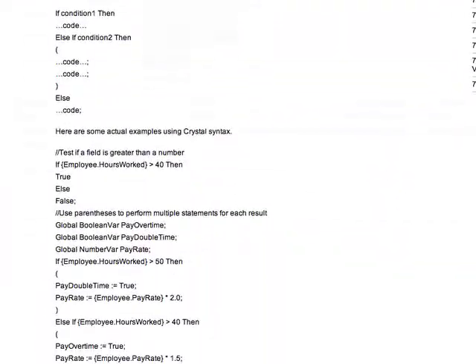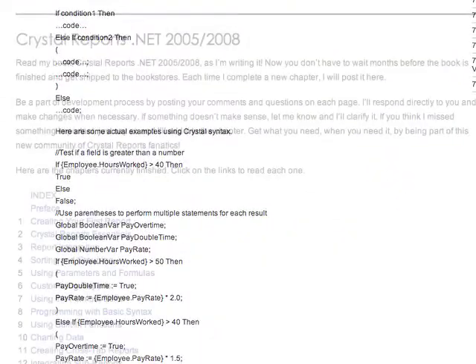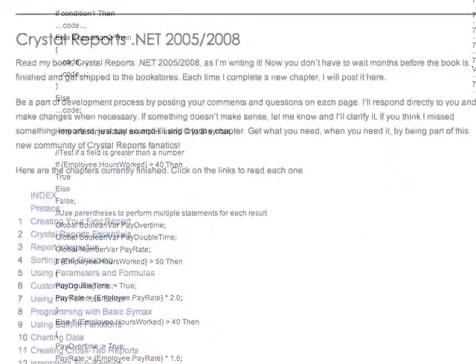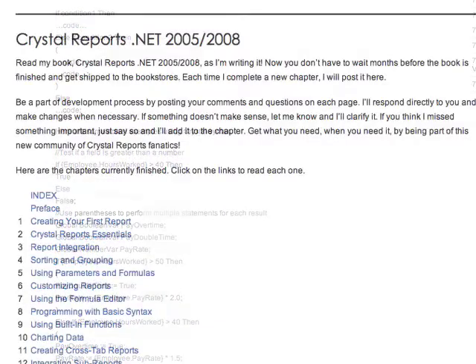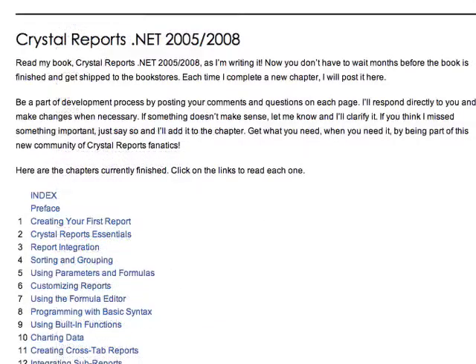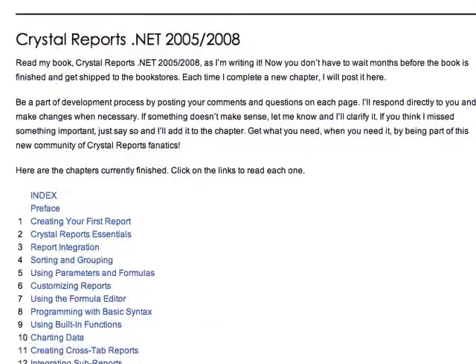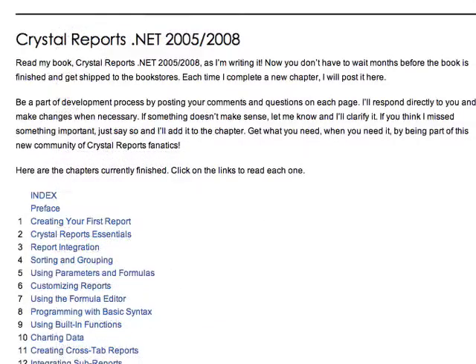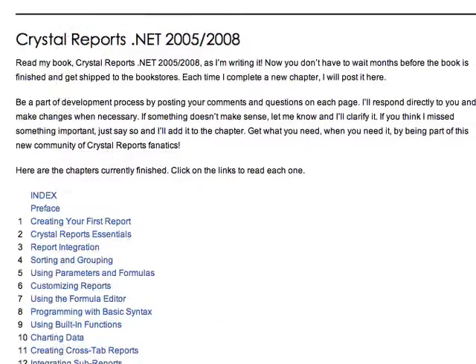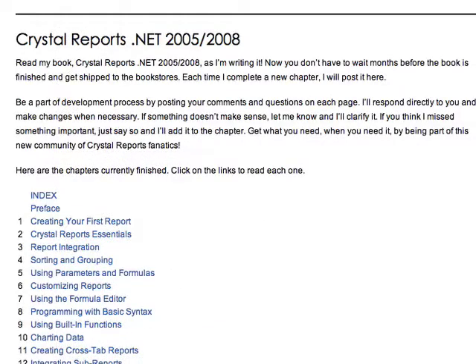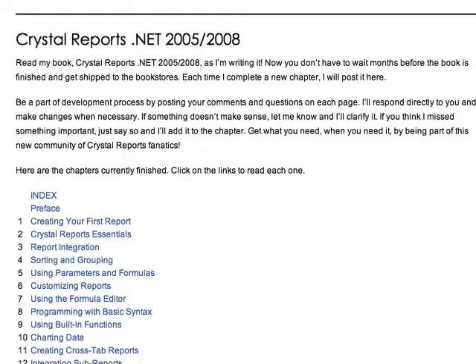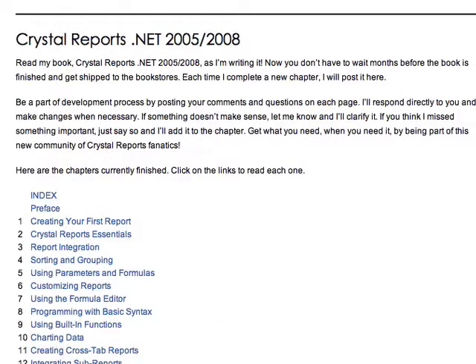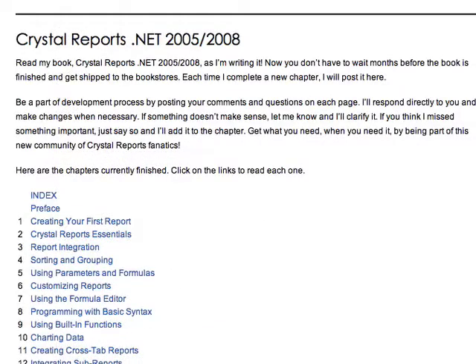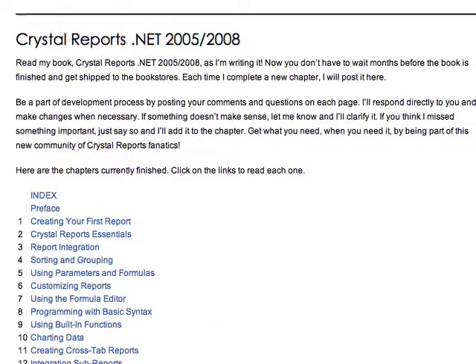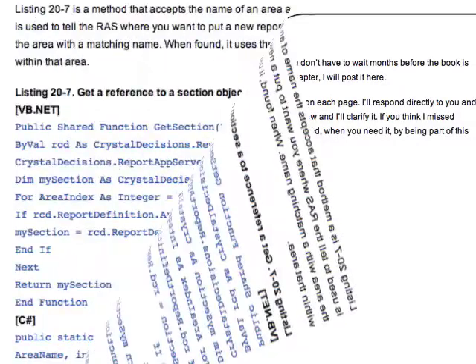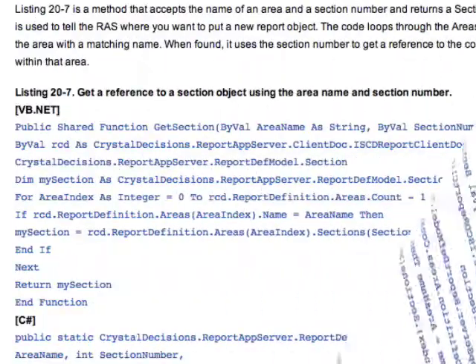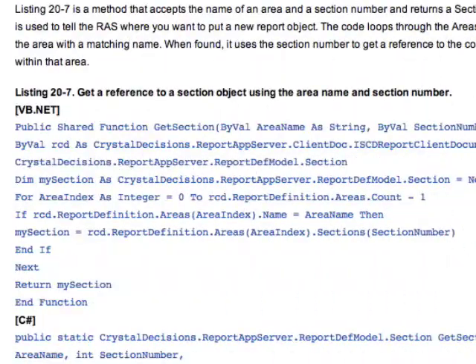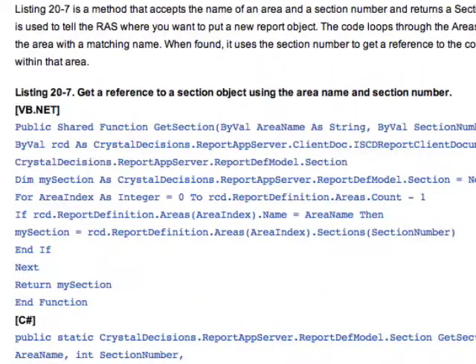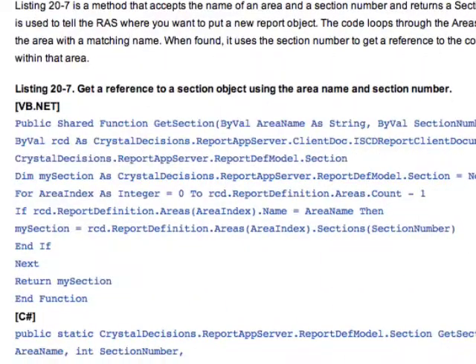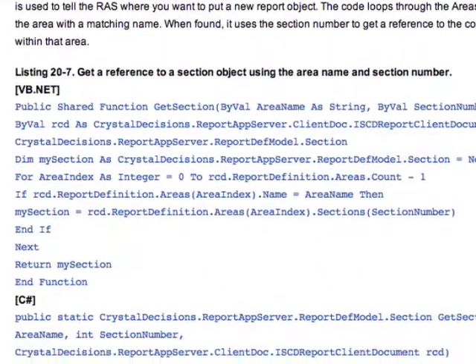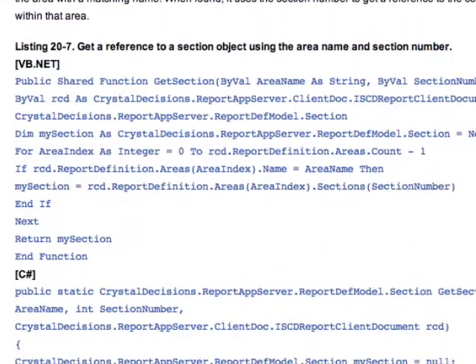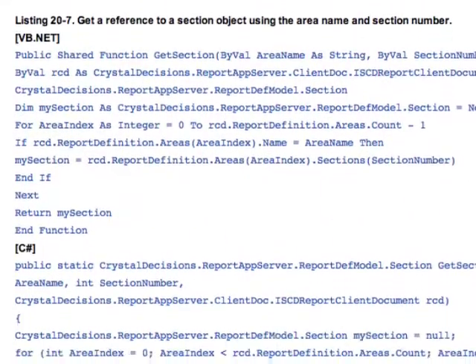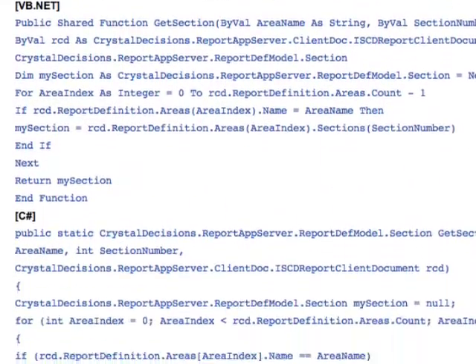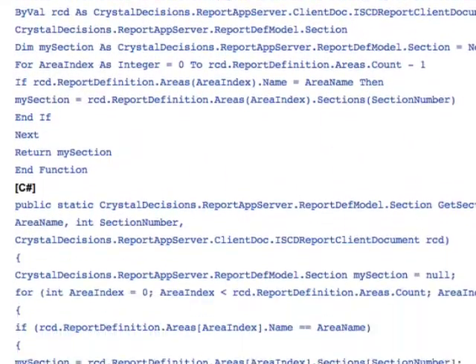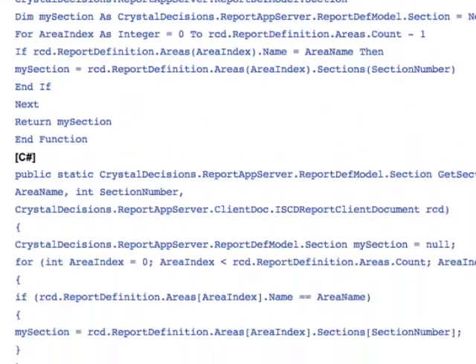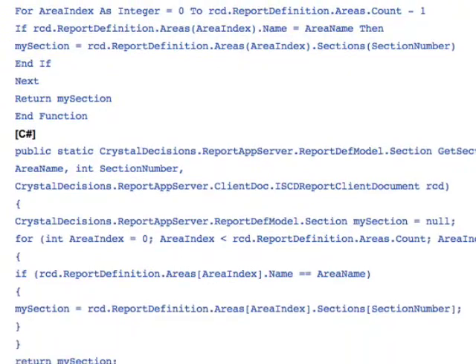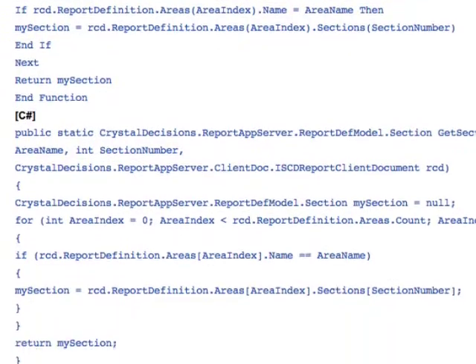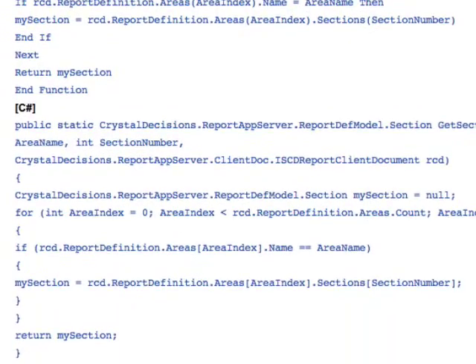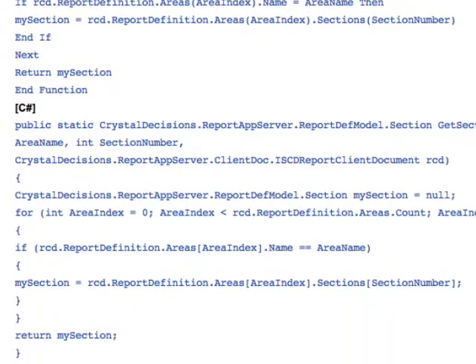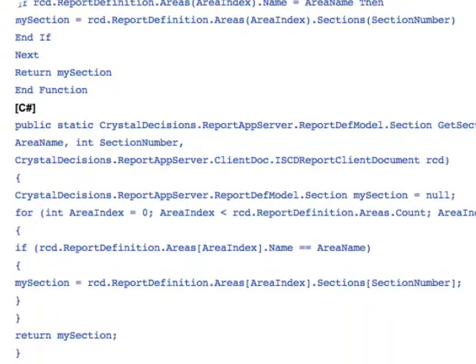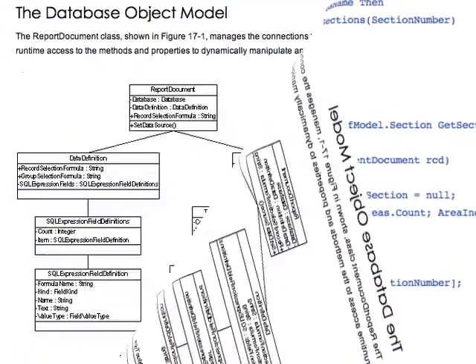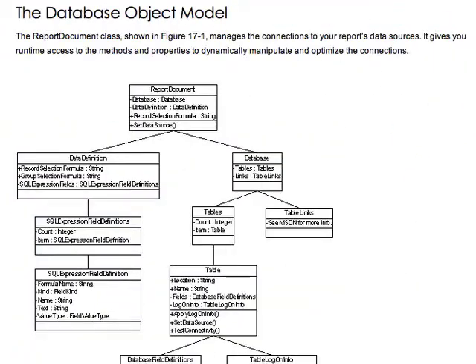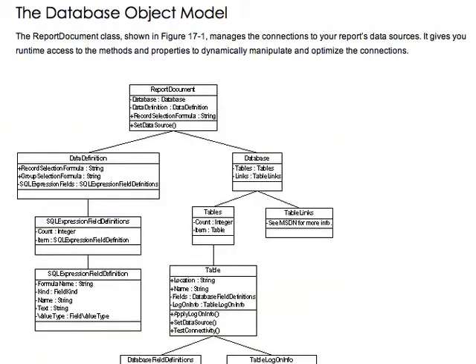If you're a programmer, code away. Numerous code samples show you how to integrate Crystal Reports into your Windows and ASP.NET applications.